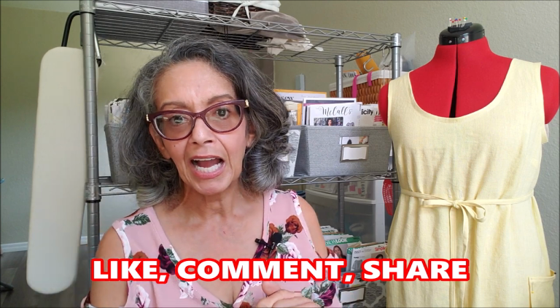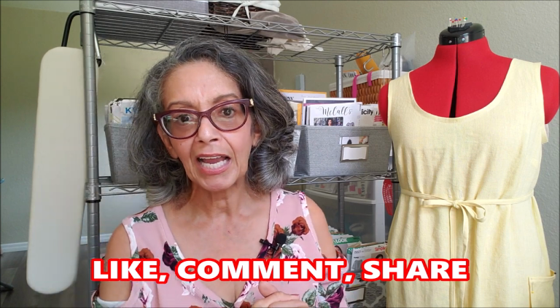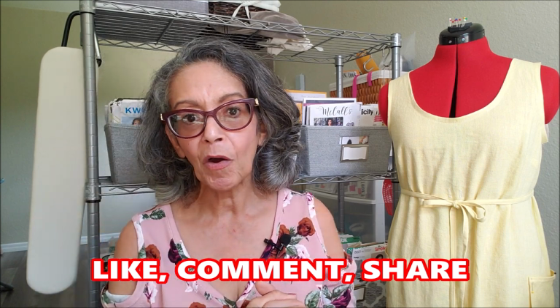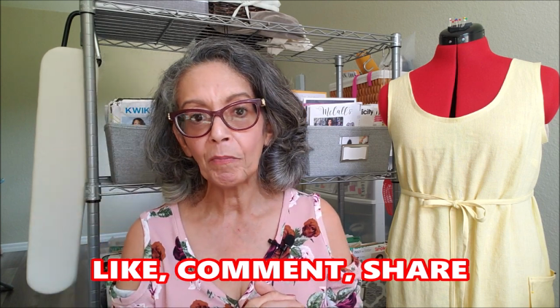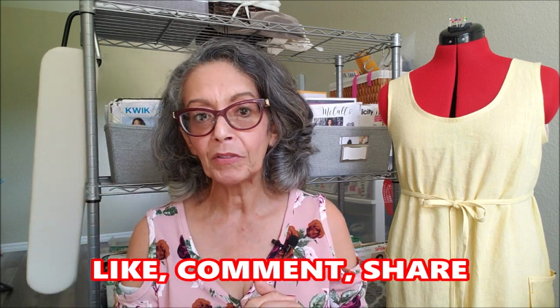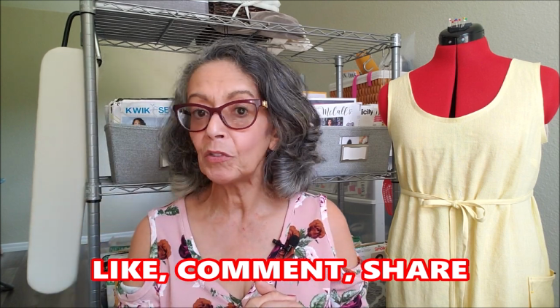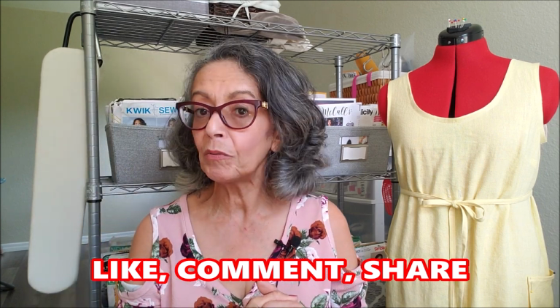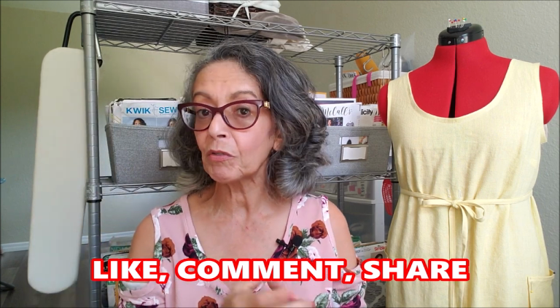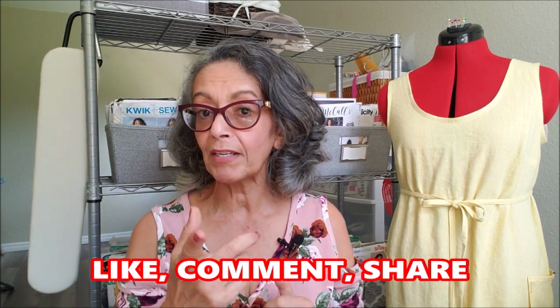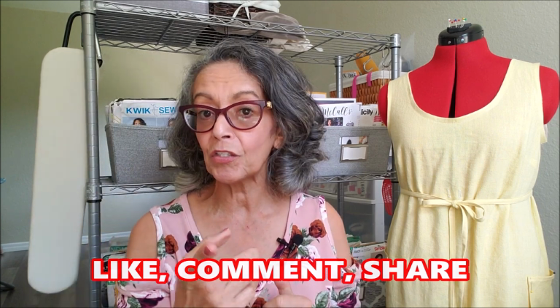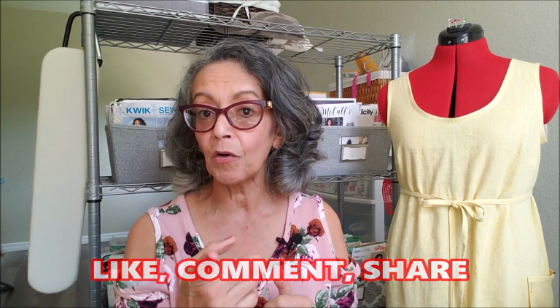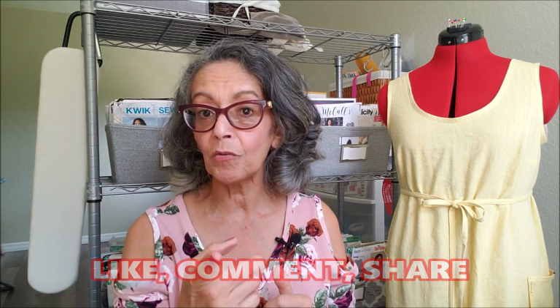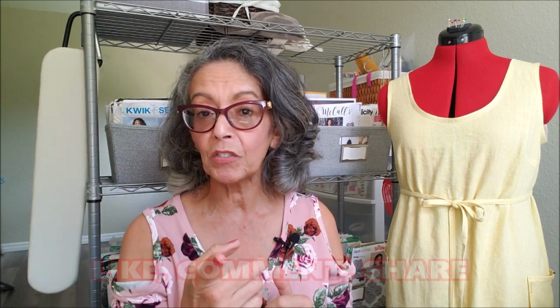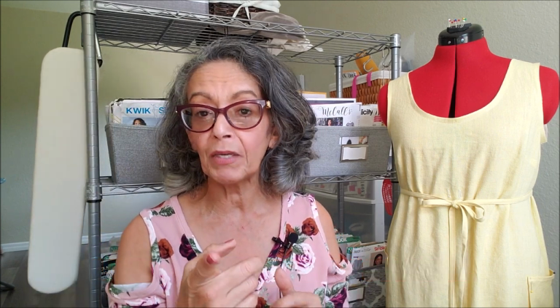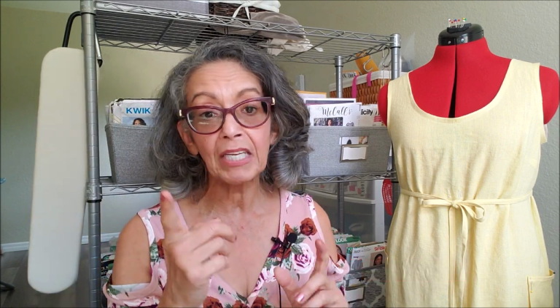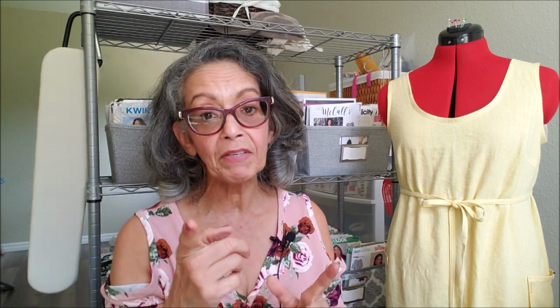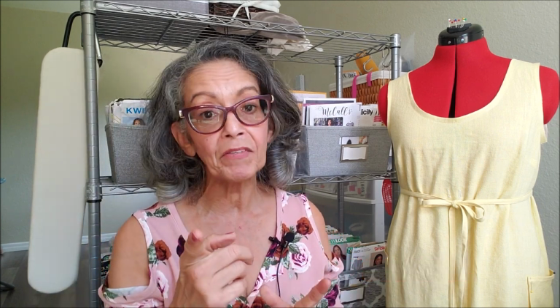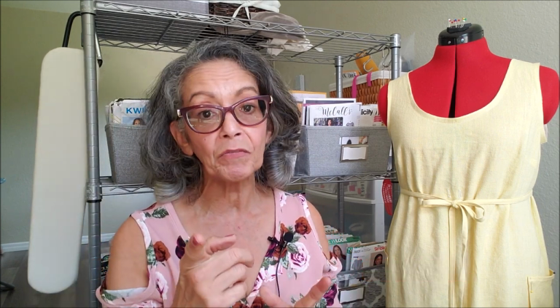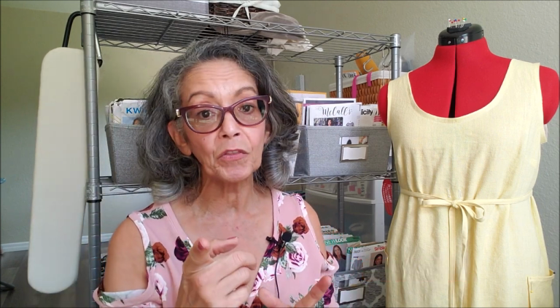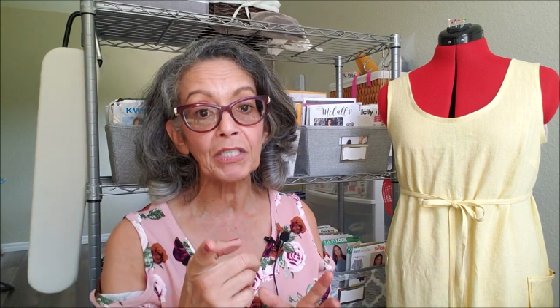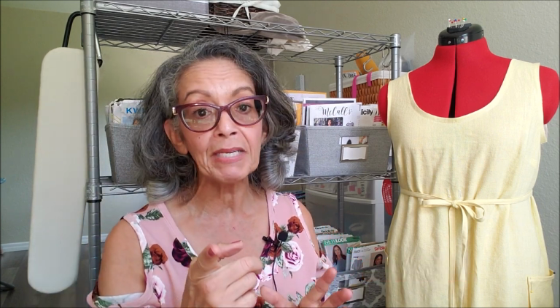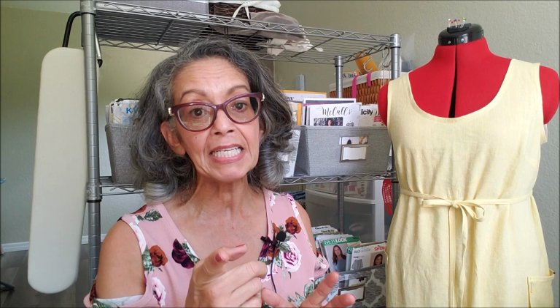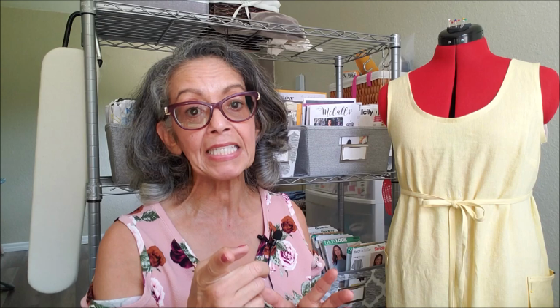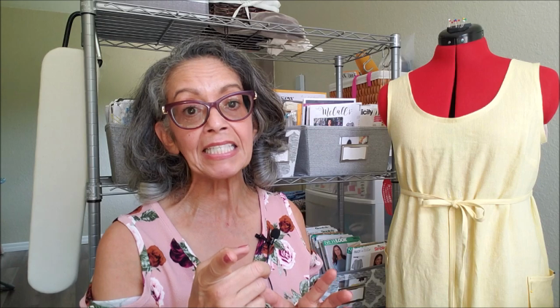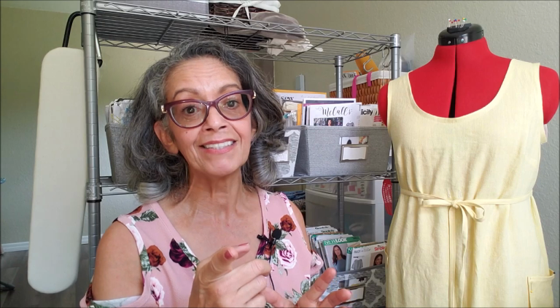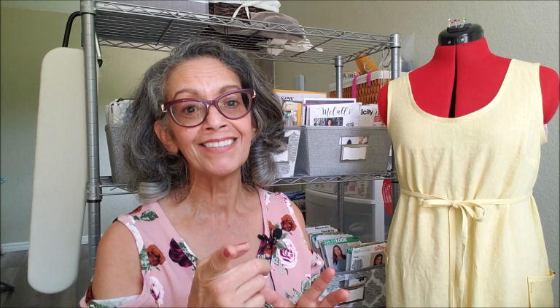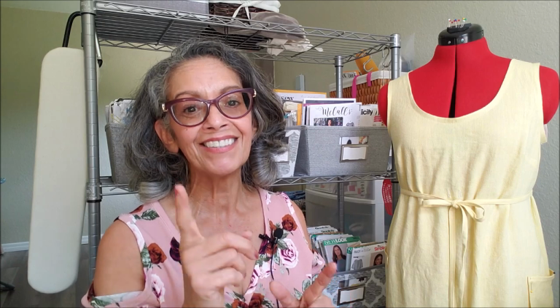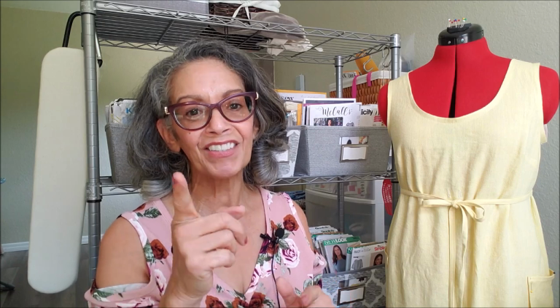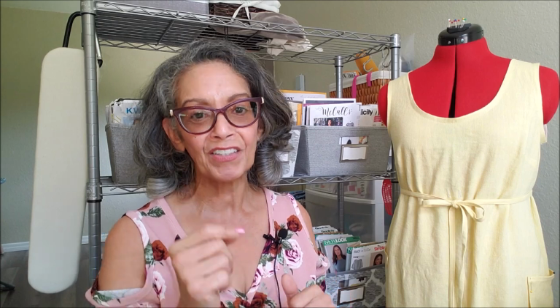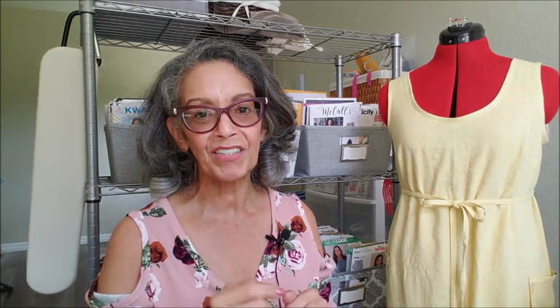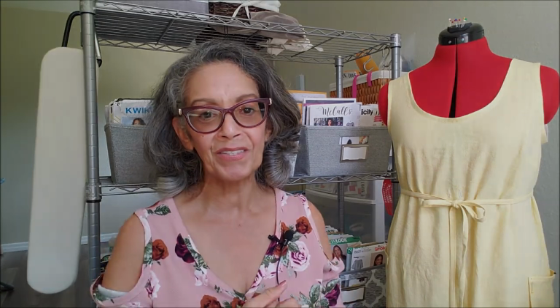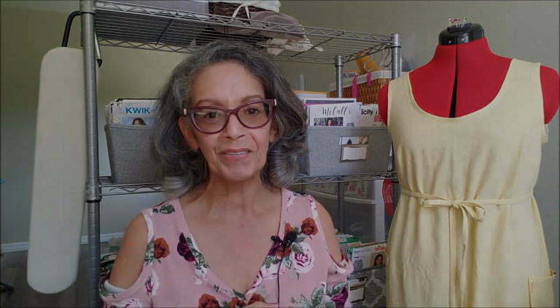I hope you will try to sew this week, even if it's for just 30 minutes. Talk to you soon.